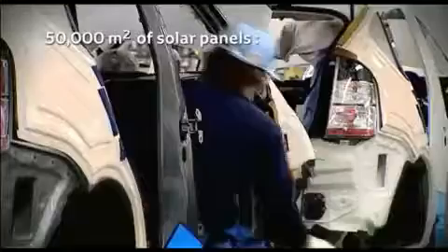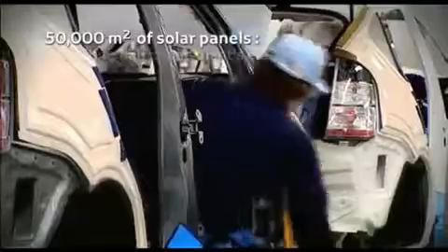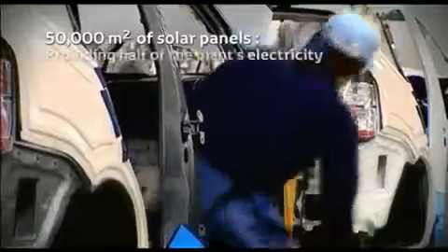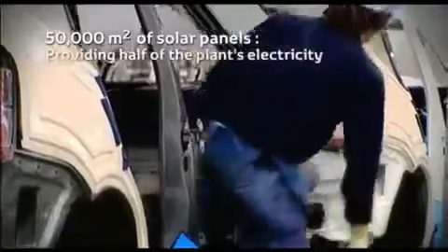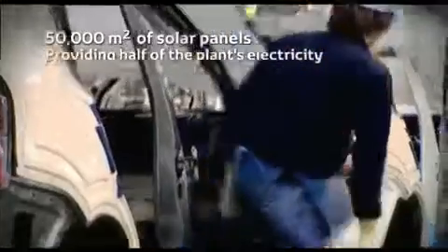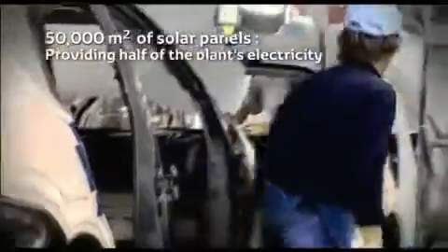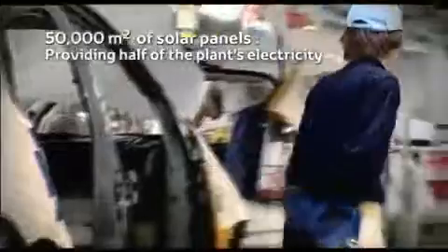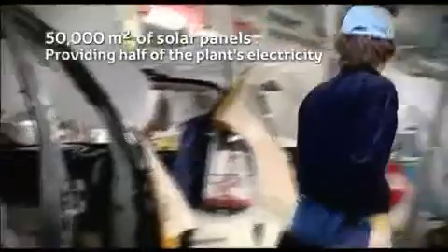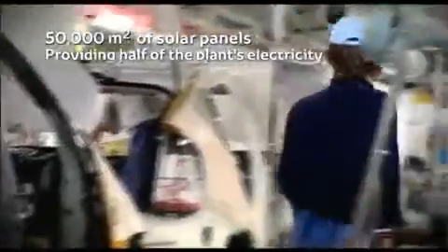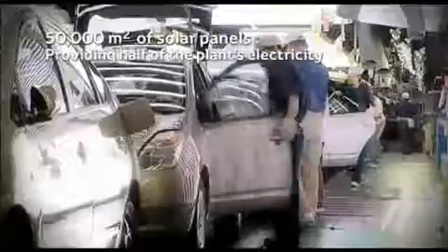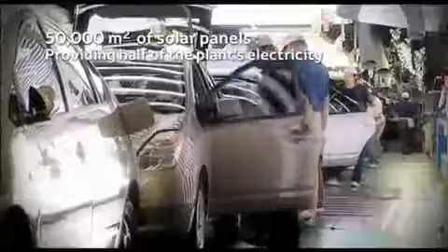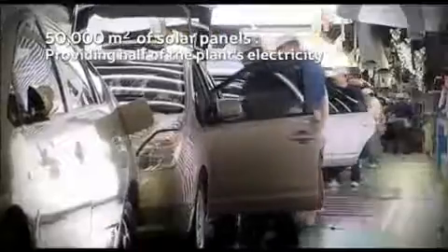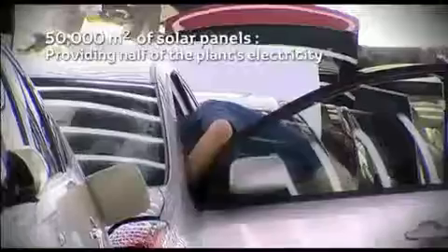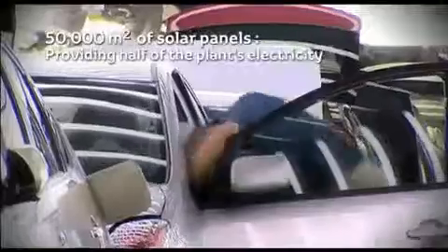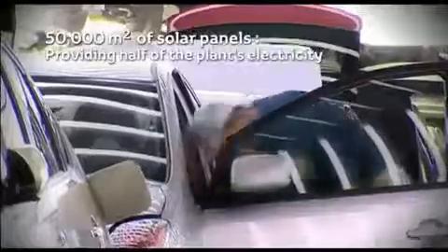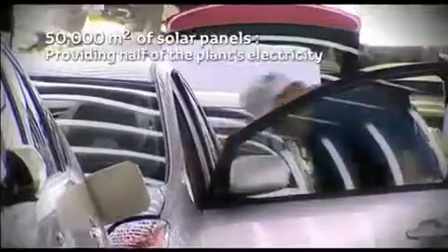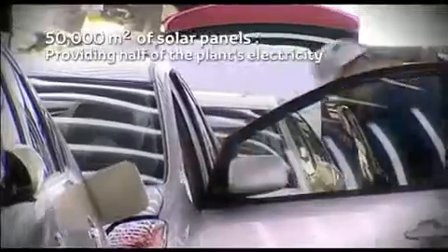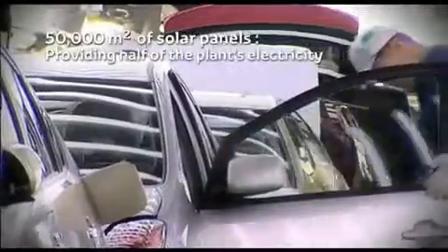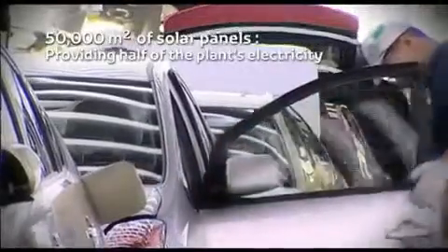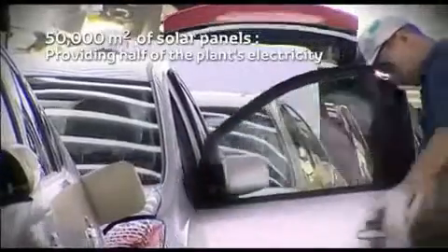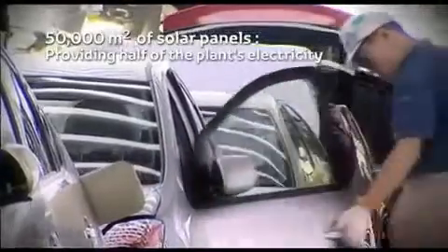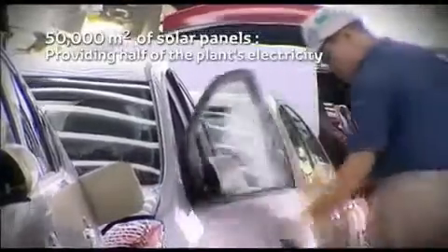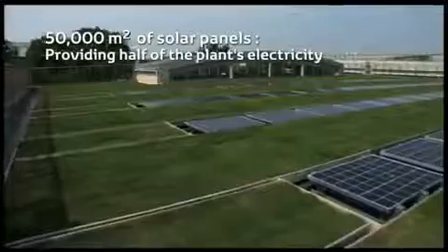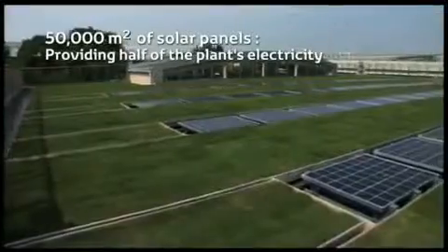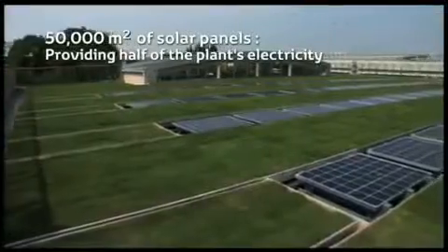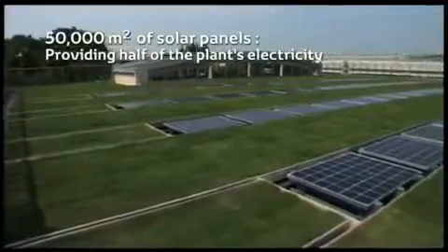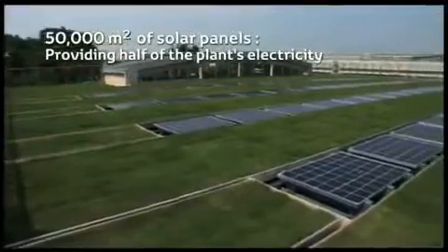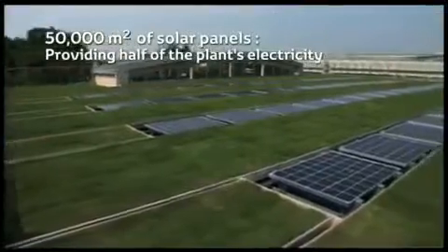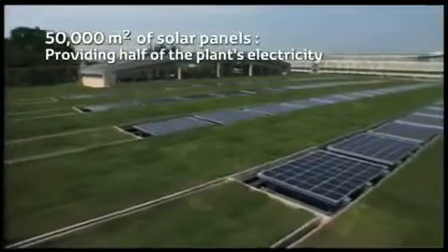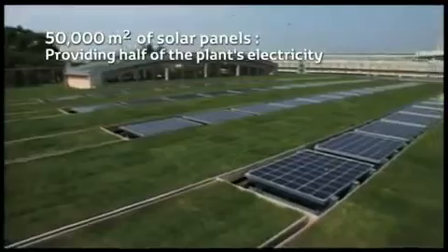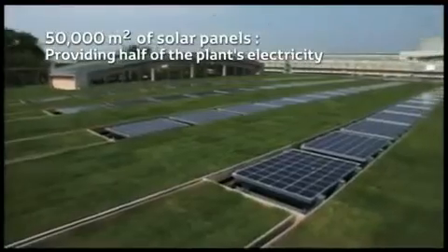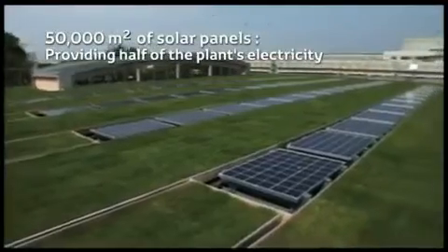Half of the electricity for the assembly plant comes from the solar panels, while the remaining half is produced by gas cogeneration.